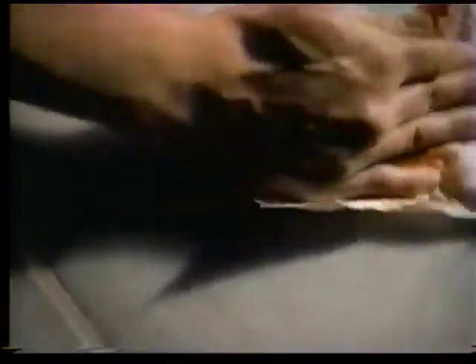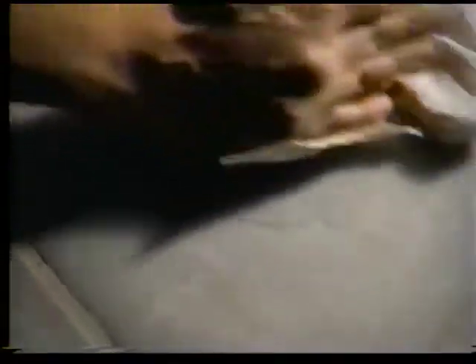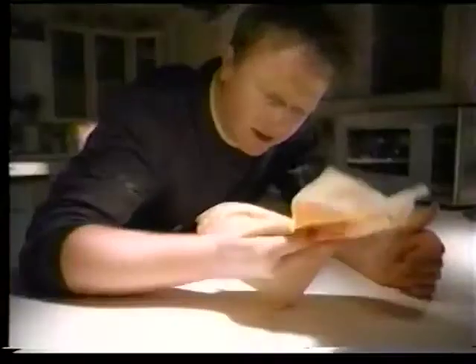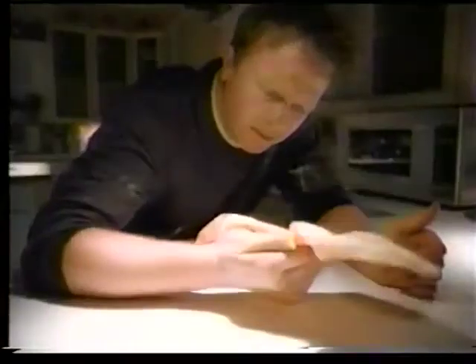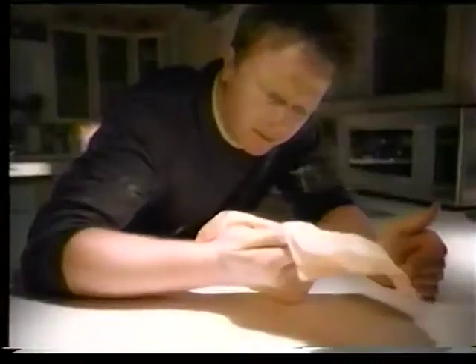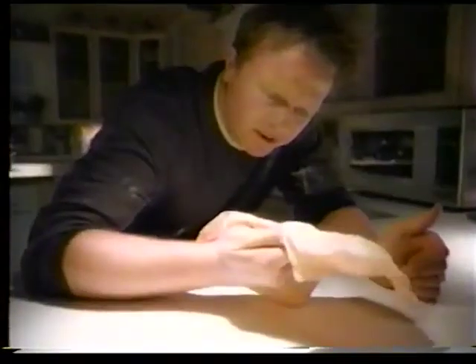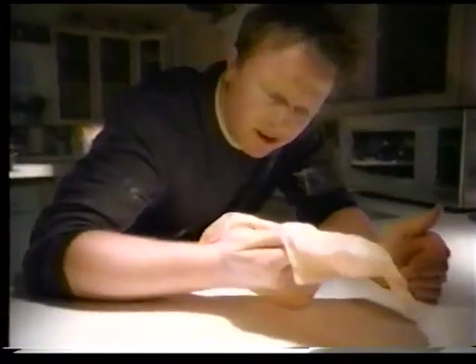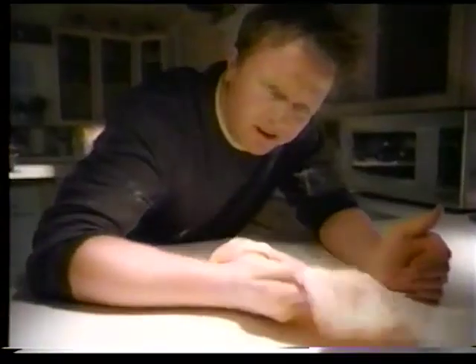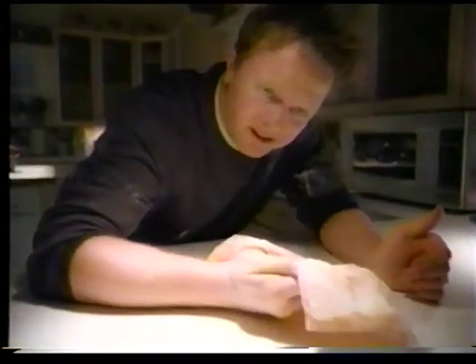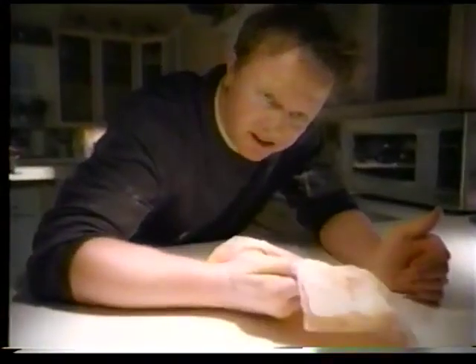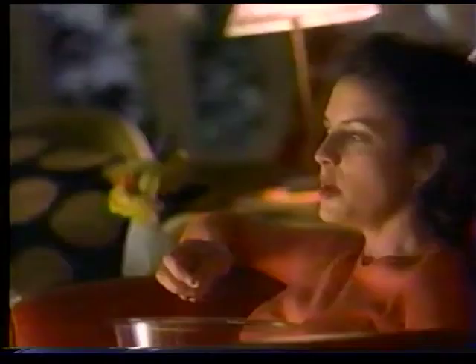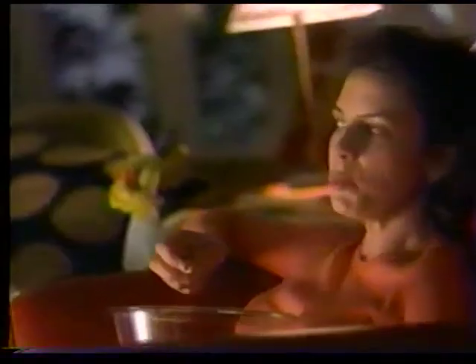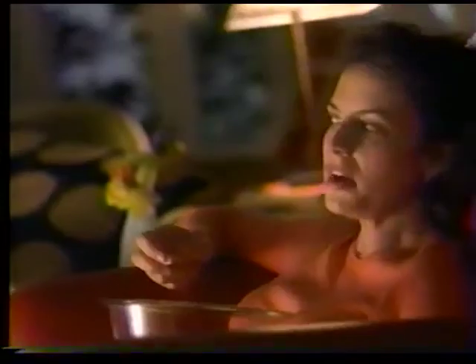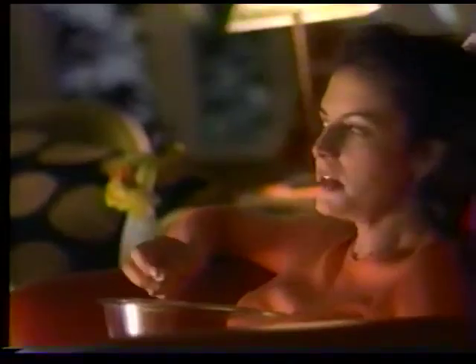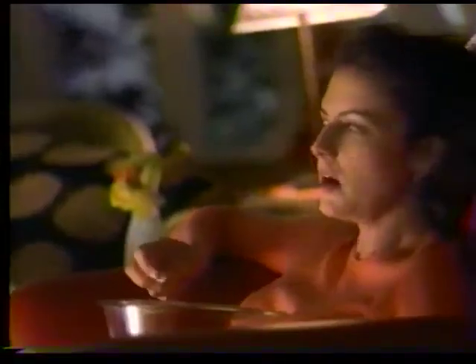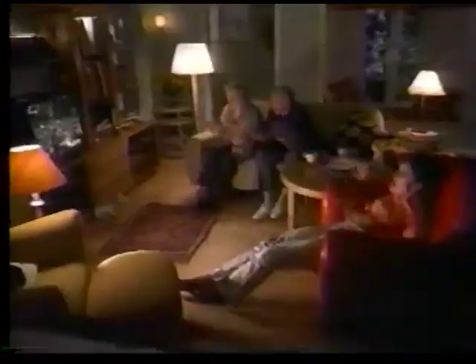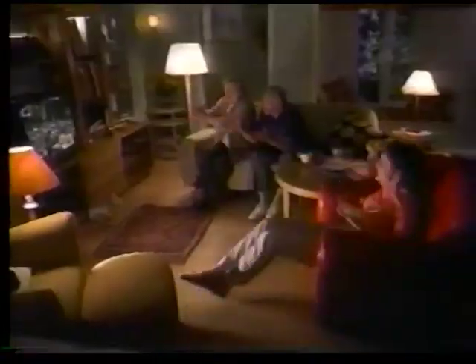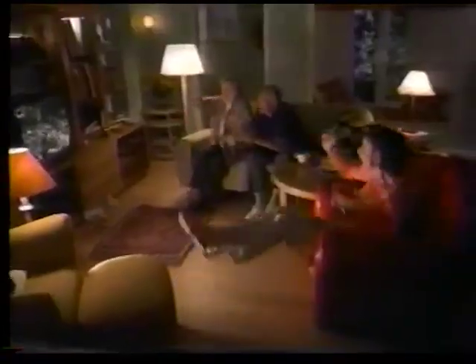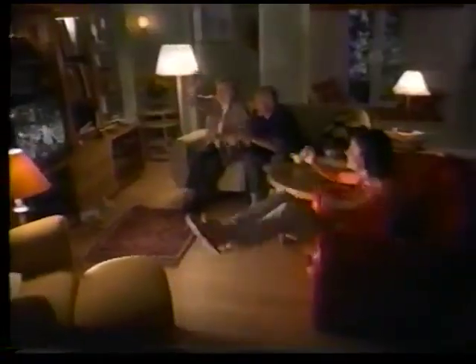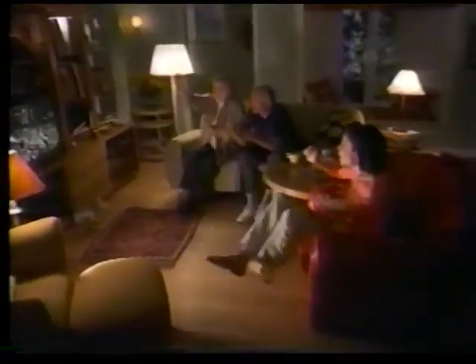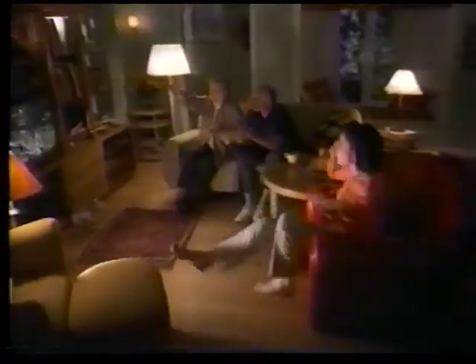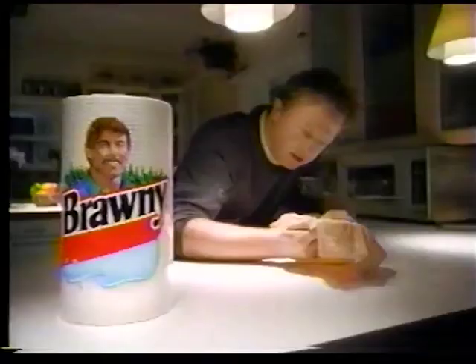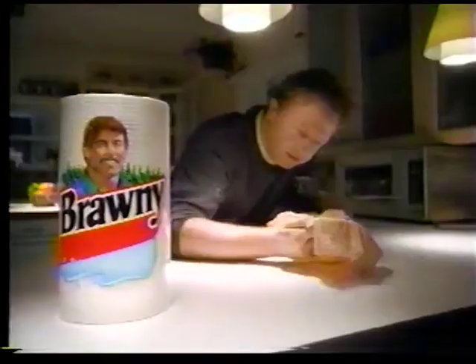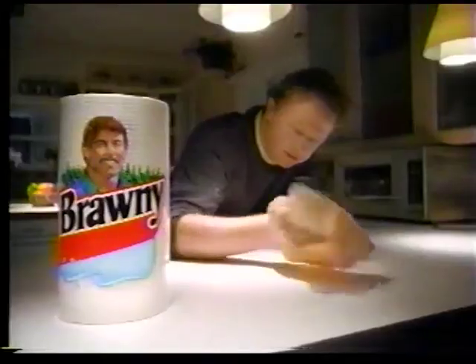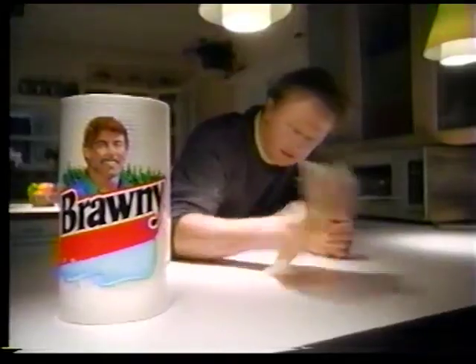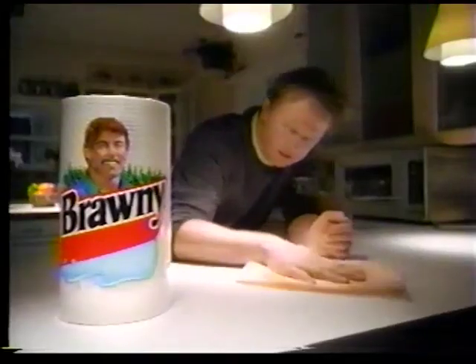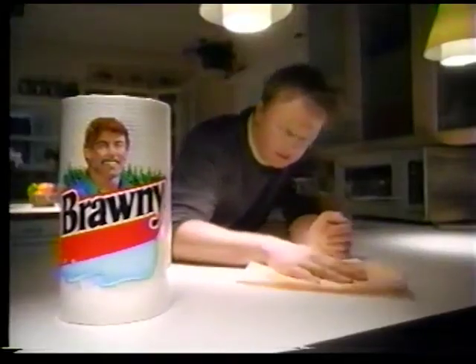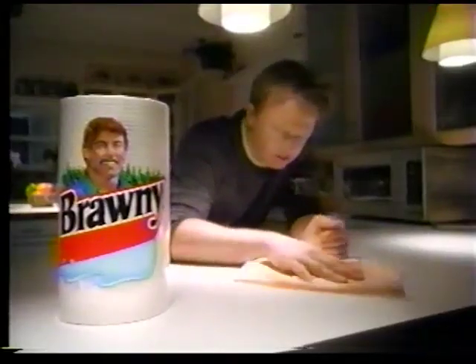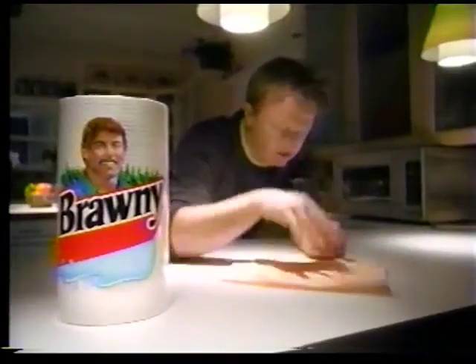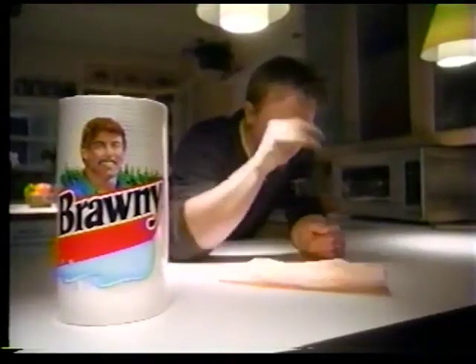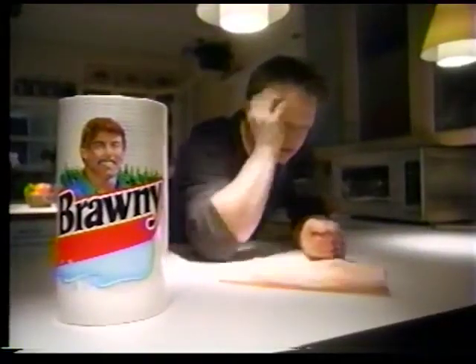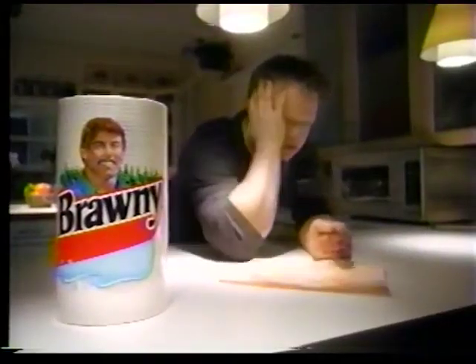Honey, what kind of paper towel is this? It's Brawny, dear. Brawny — it might be too strong.